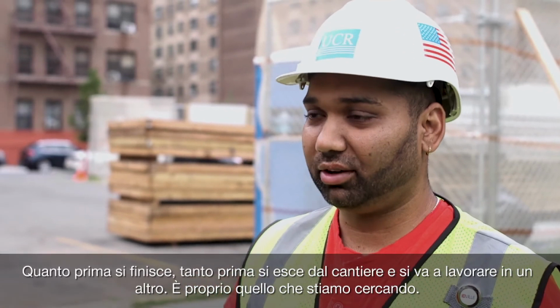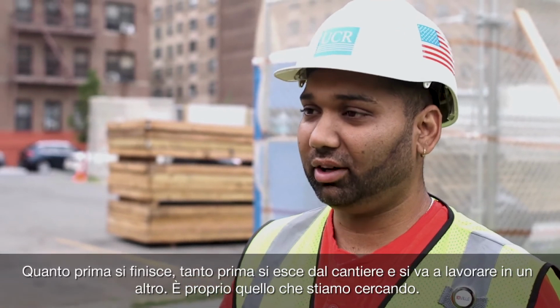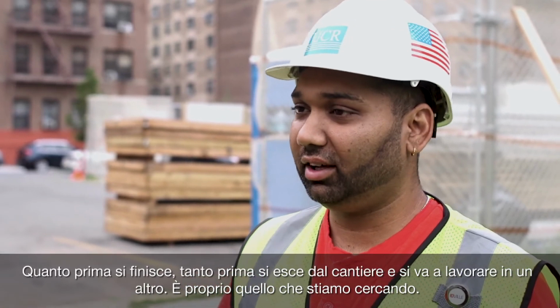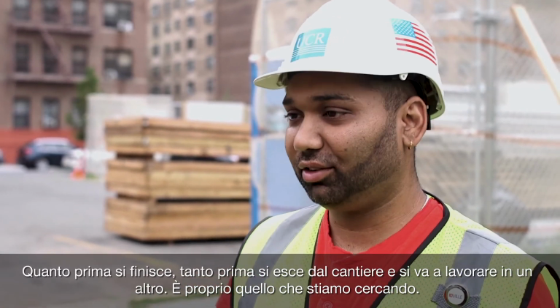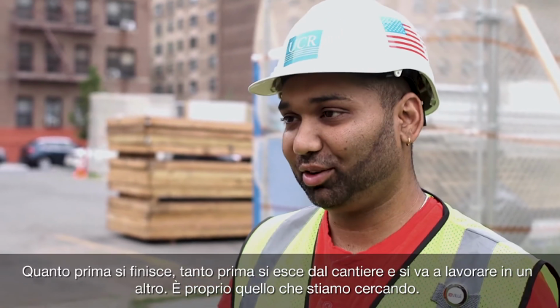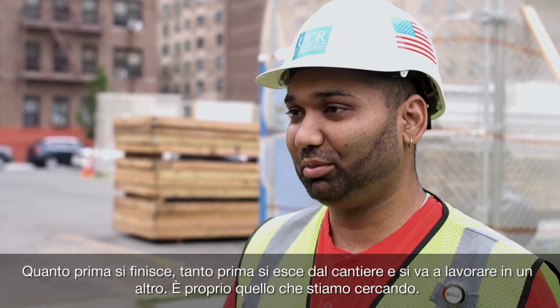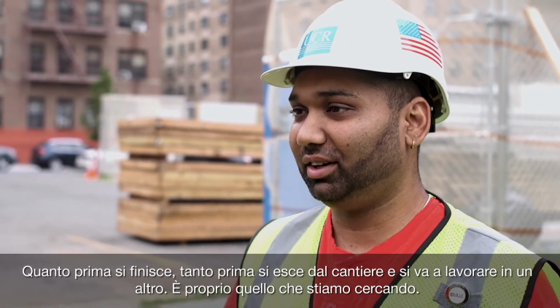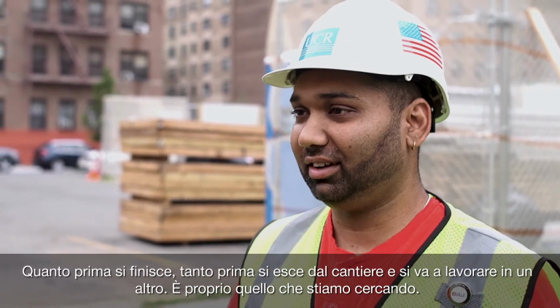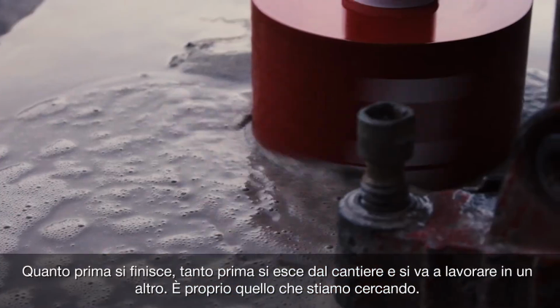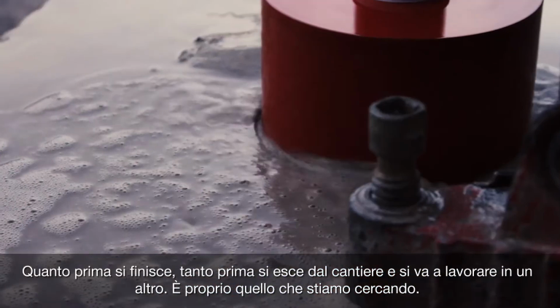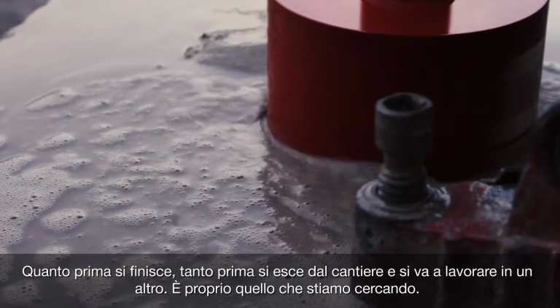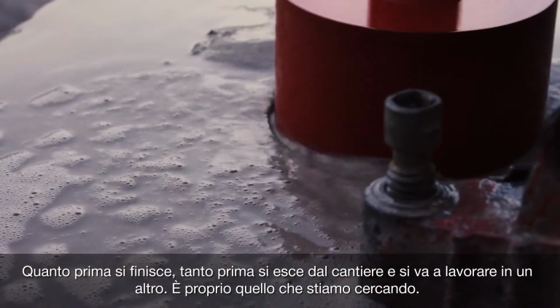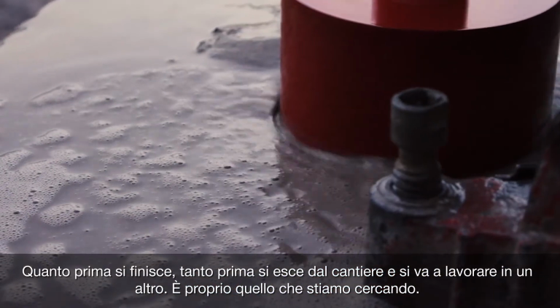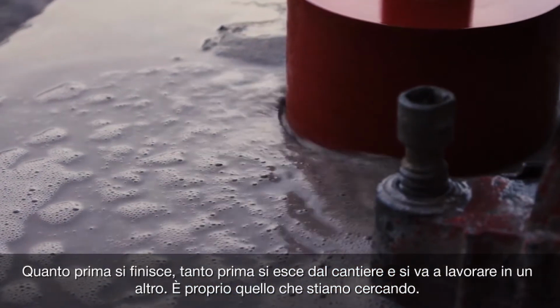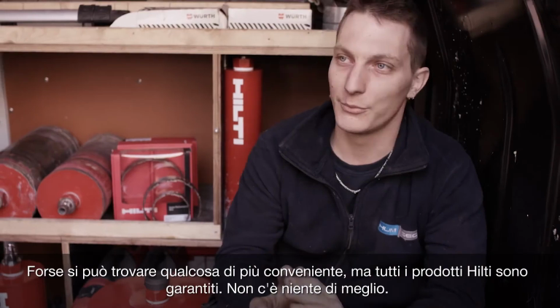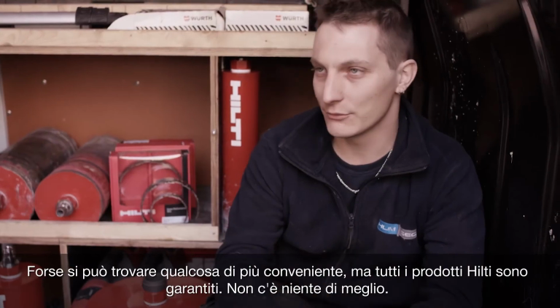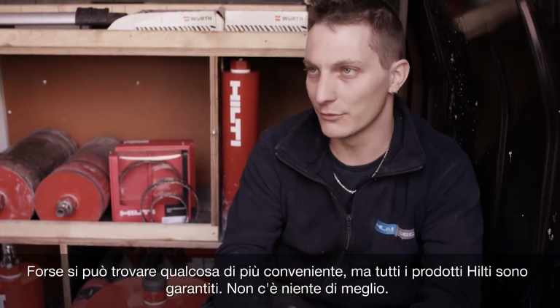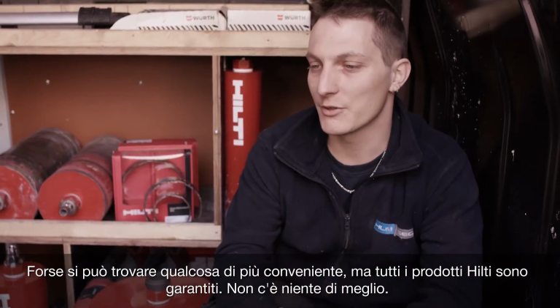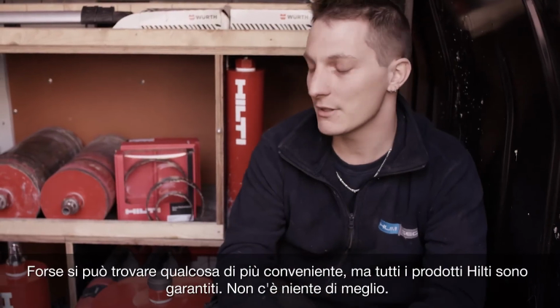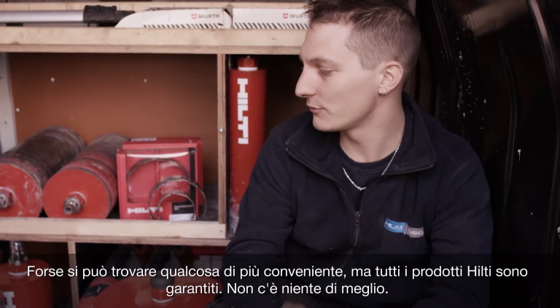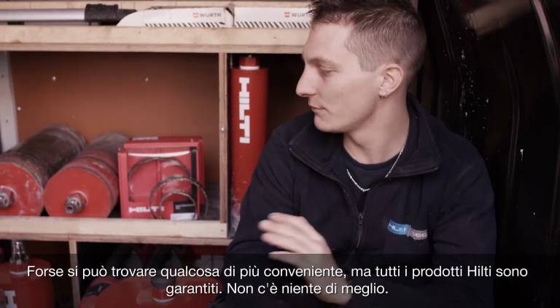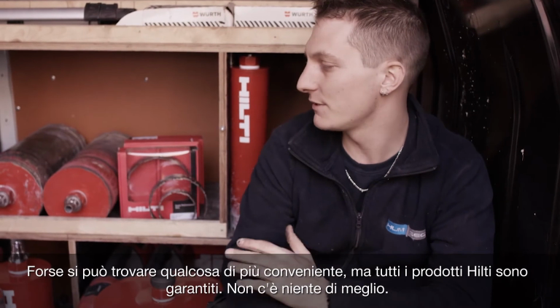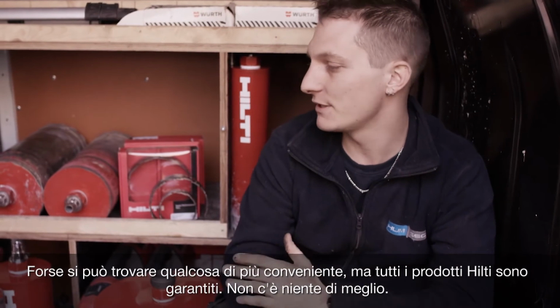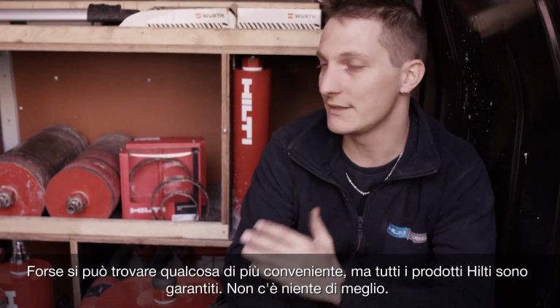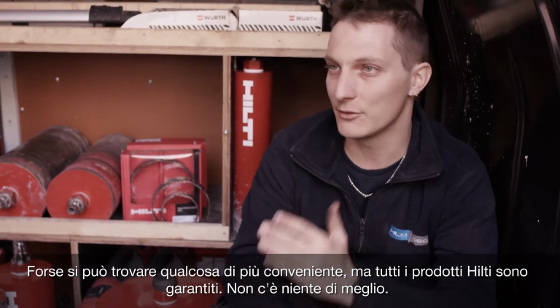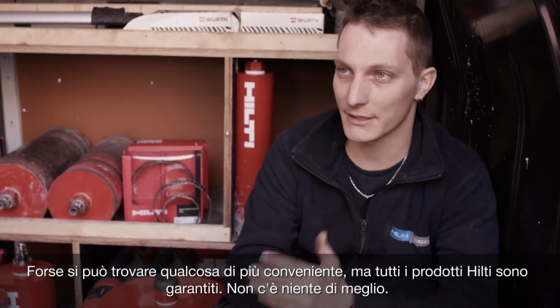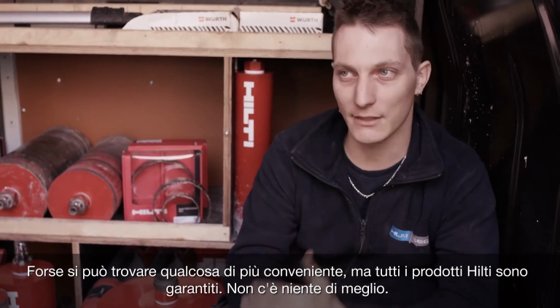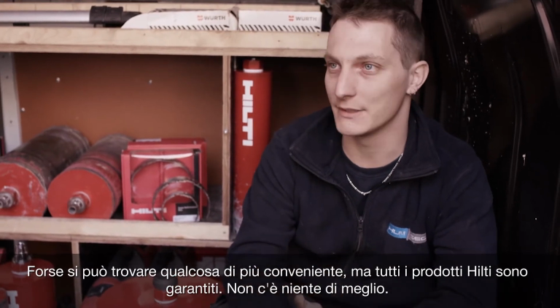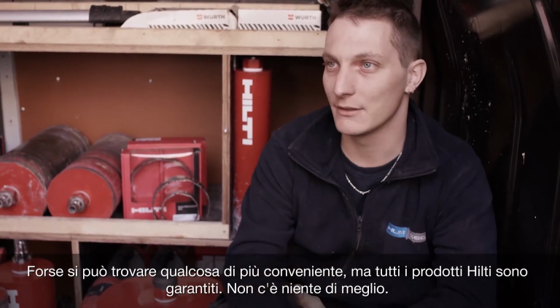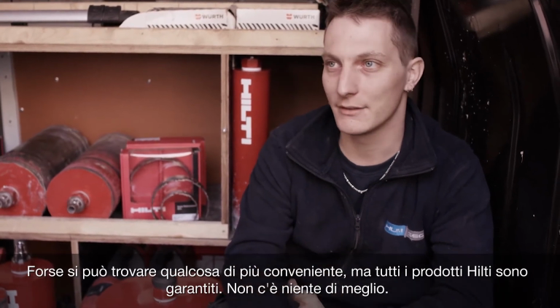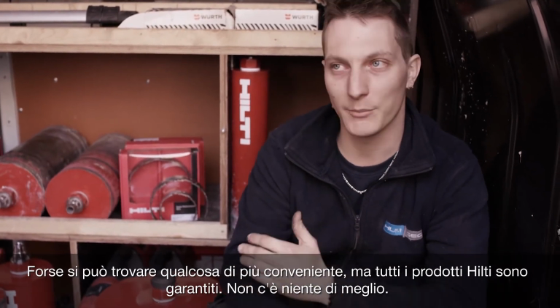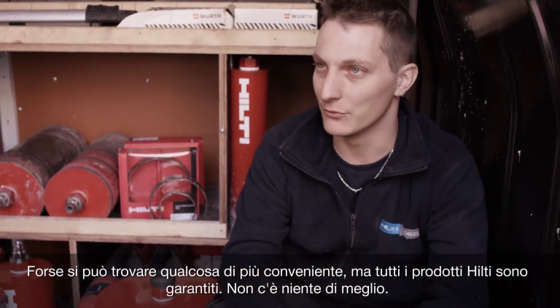Quick as you finish, quicker you're out of here, quicker you make money. That's what we're looking for. Maybe you'll find it less expensive elsewhere, but everything you have at Hilti is guaranteed. There's nothing better.